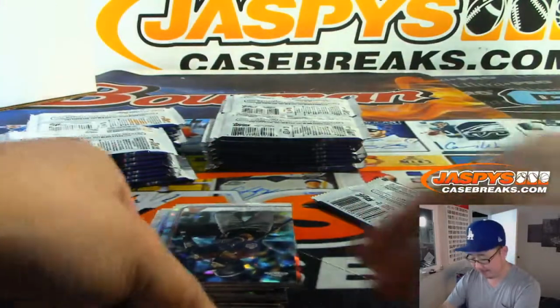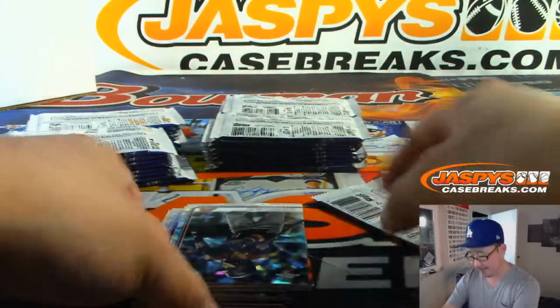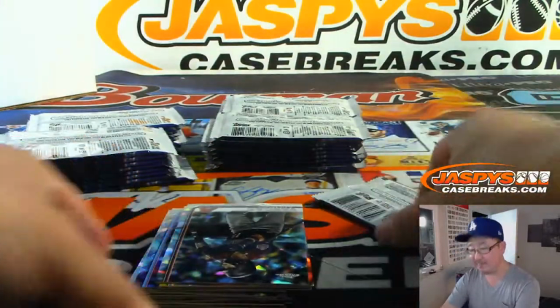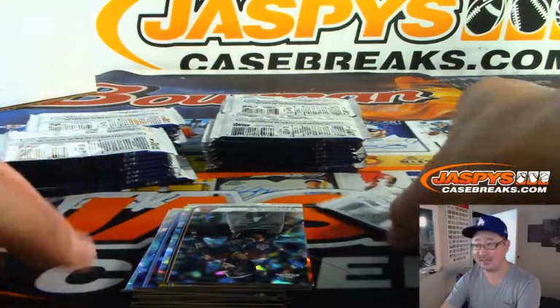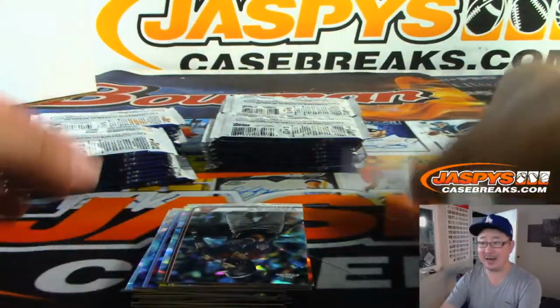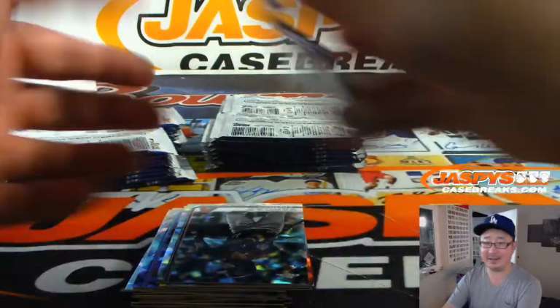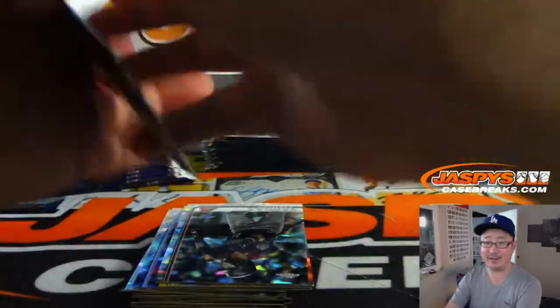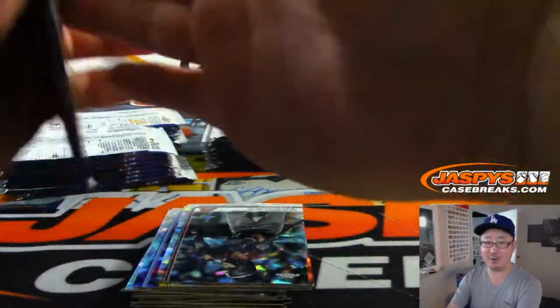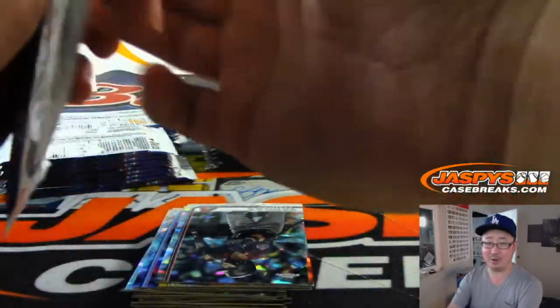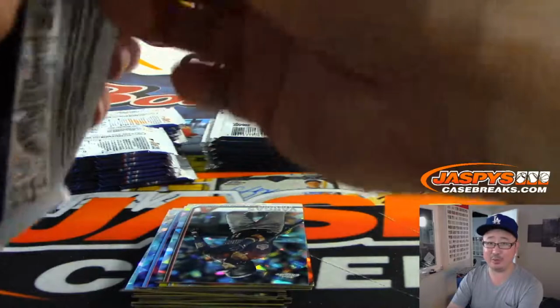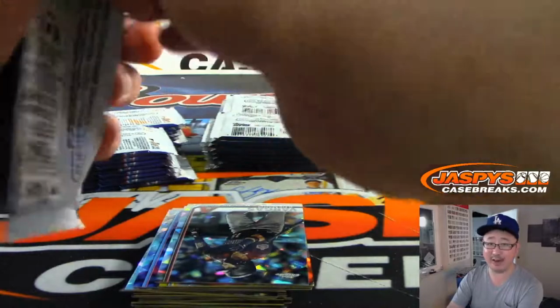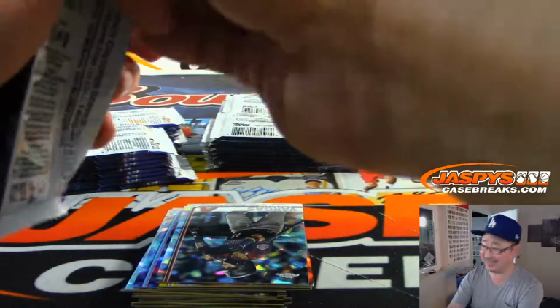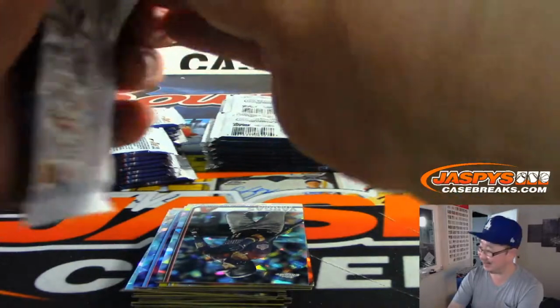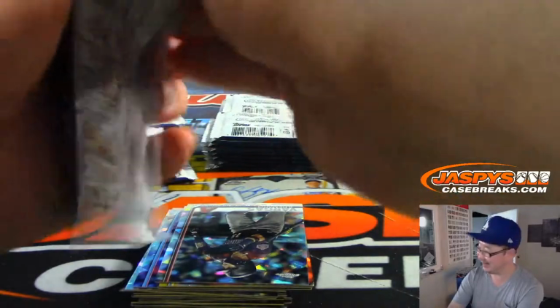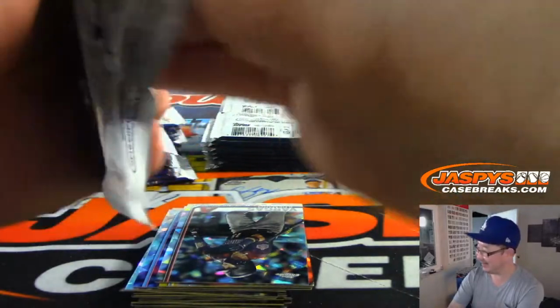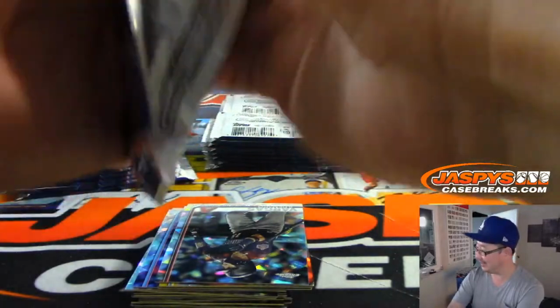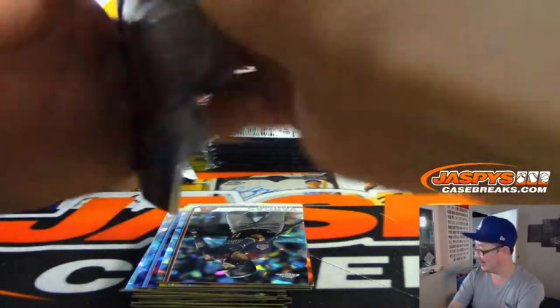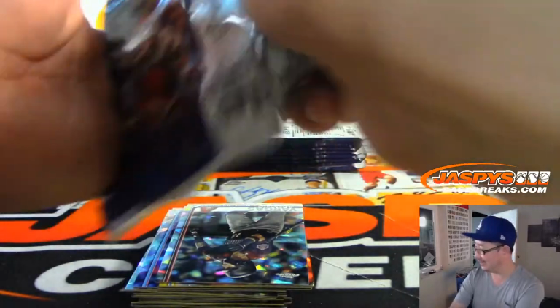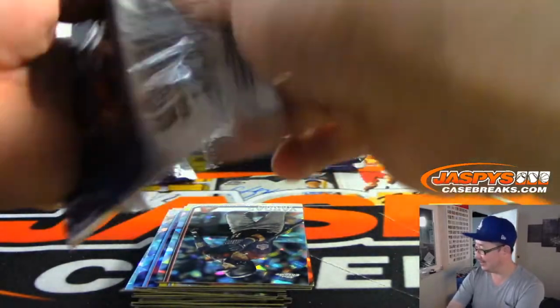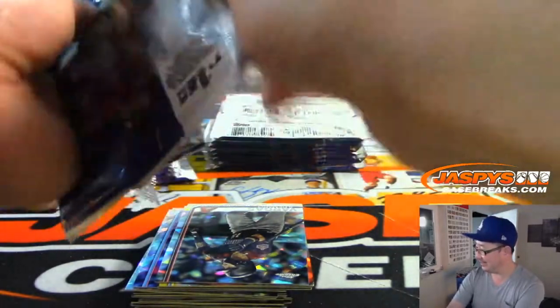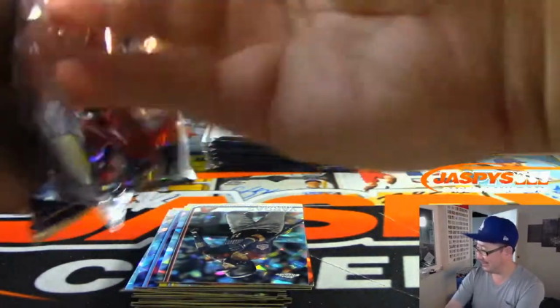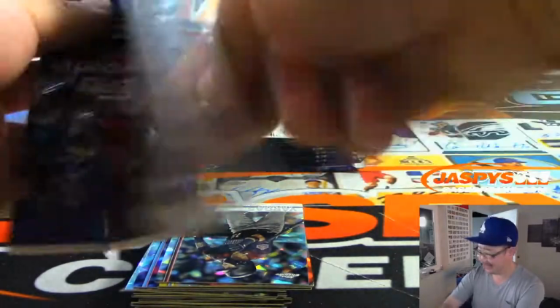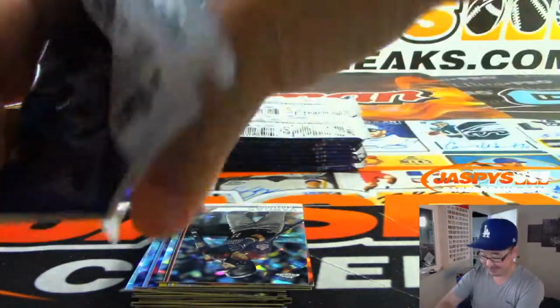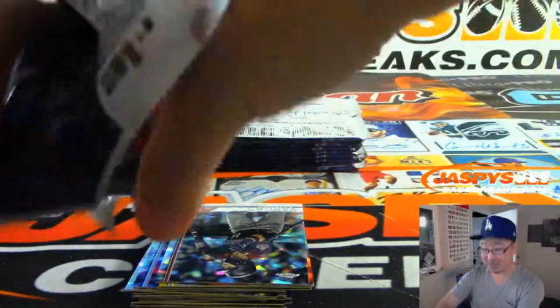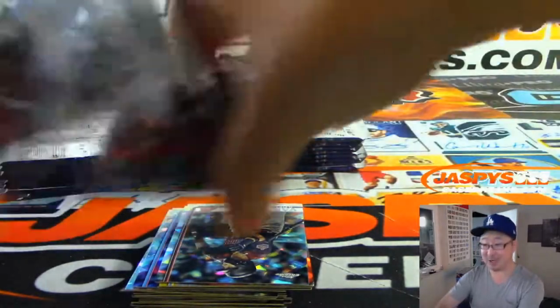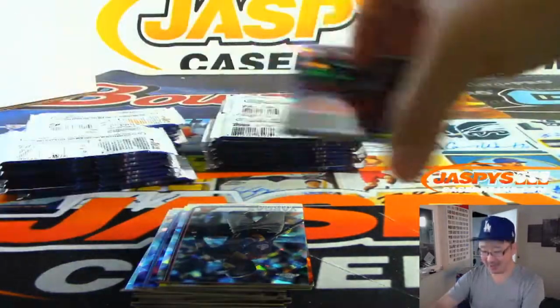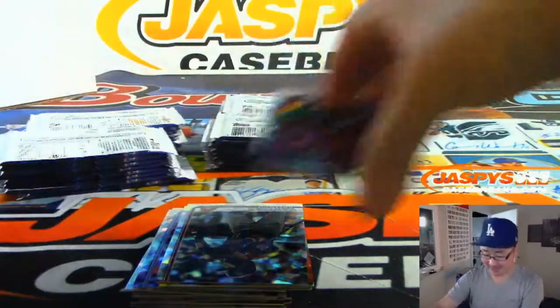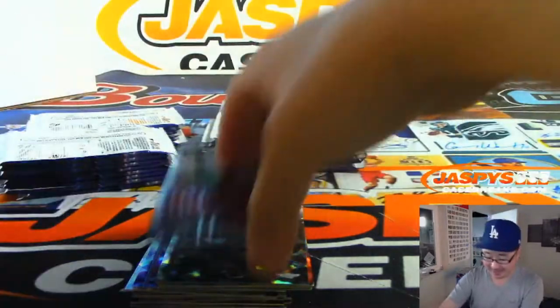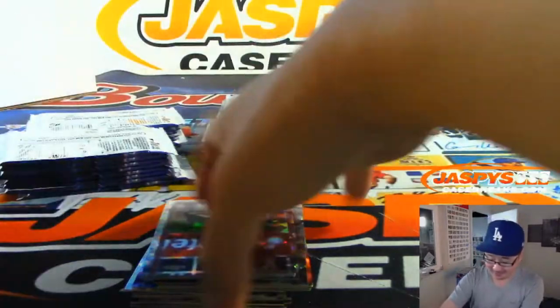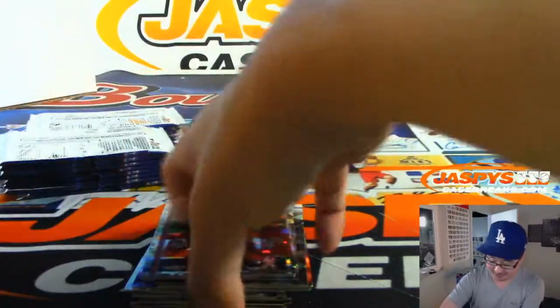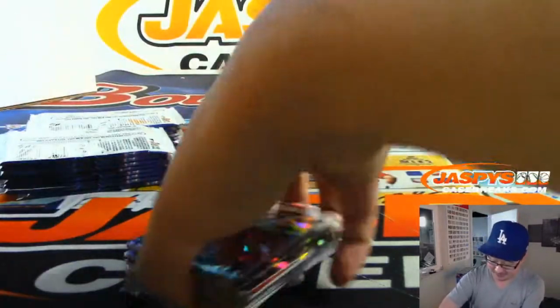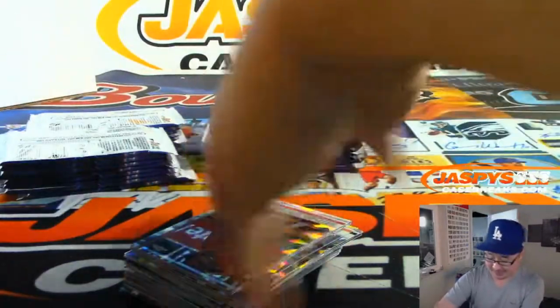Obviously not at the original price. We wish we could have got it at the original price.